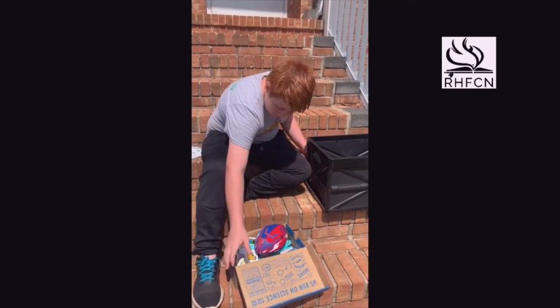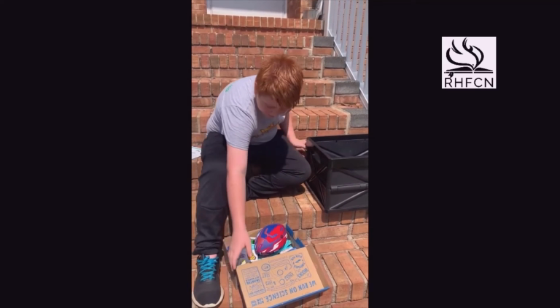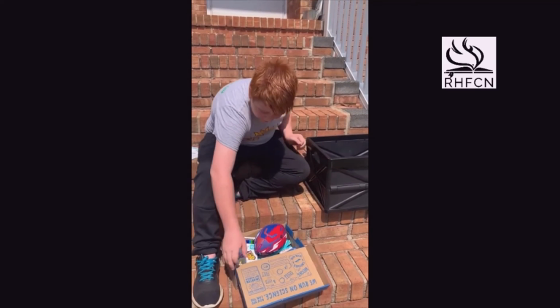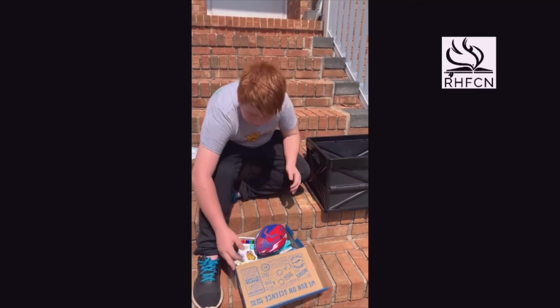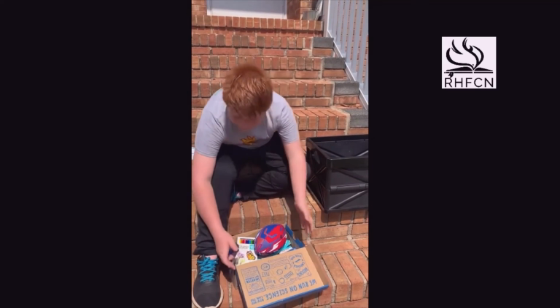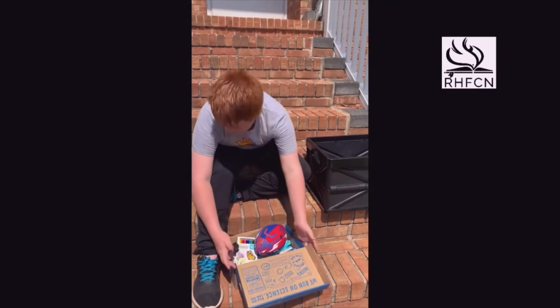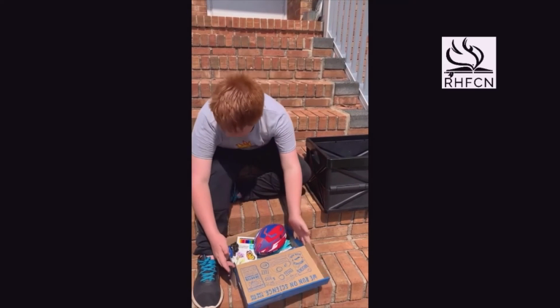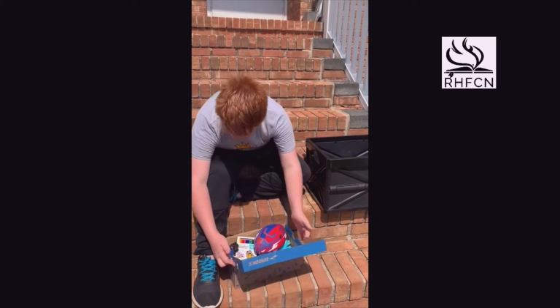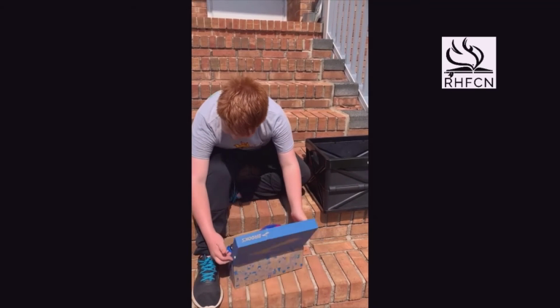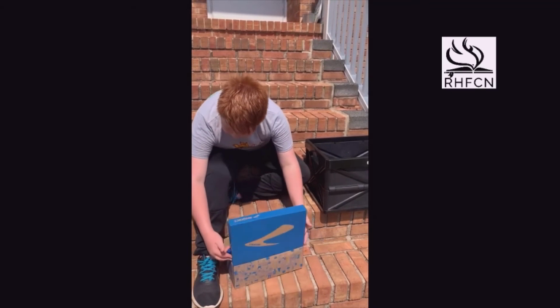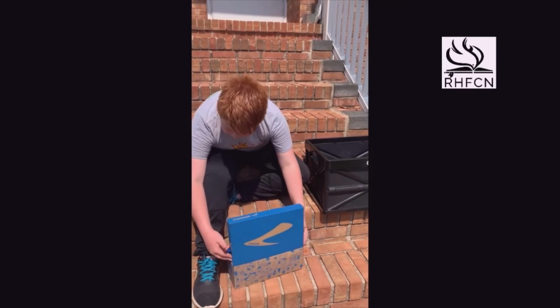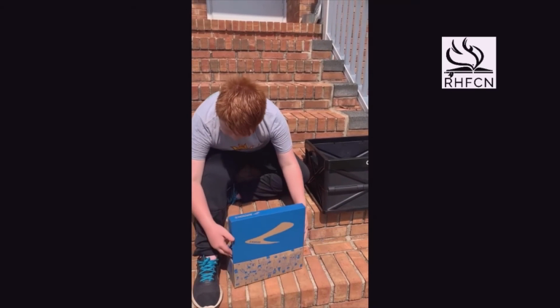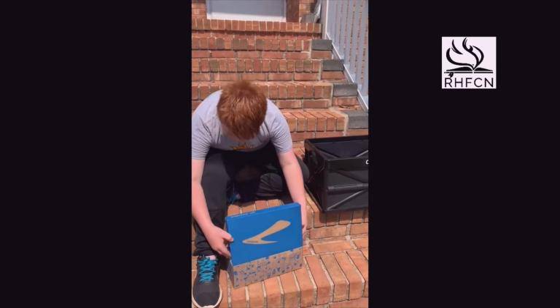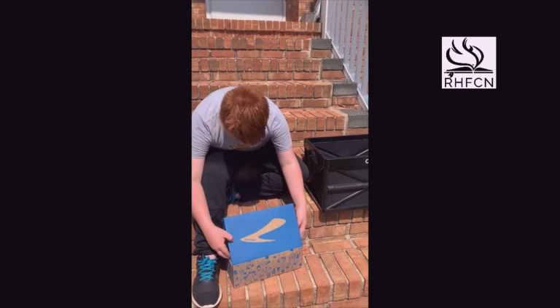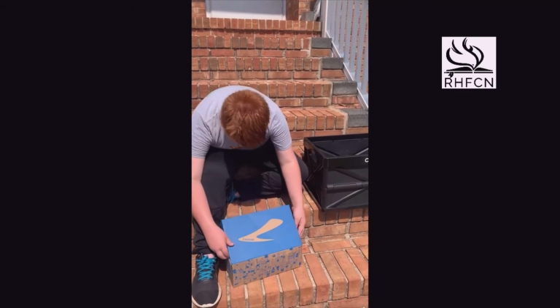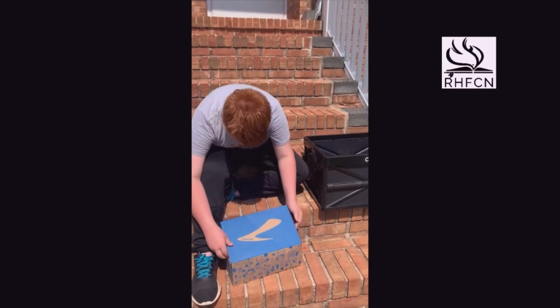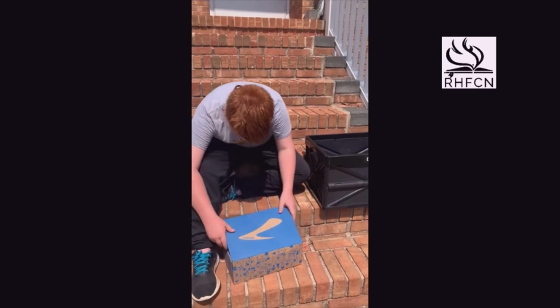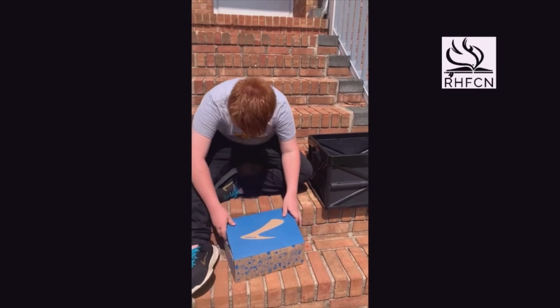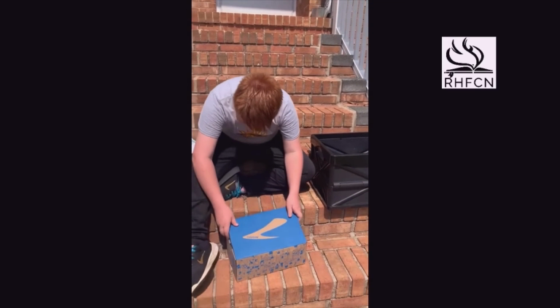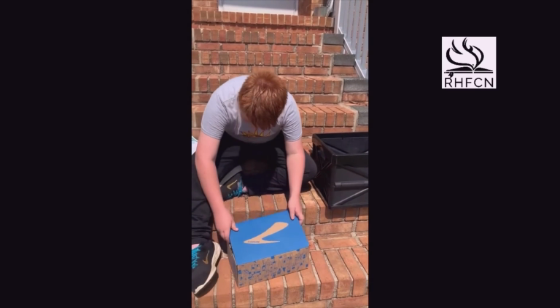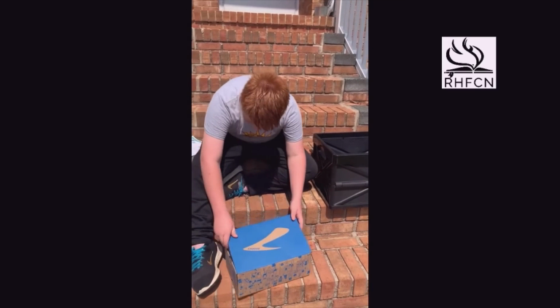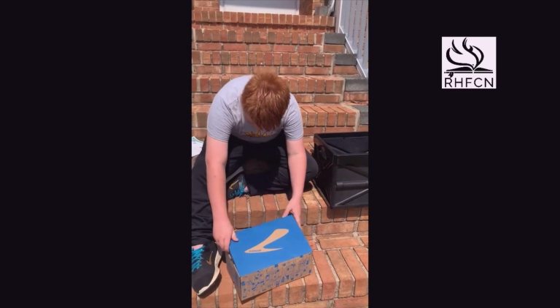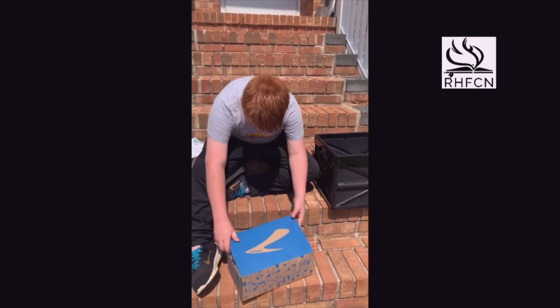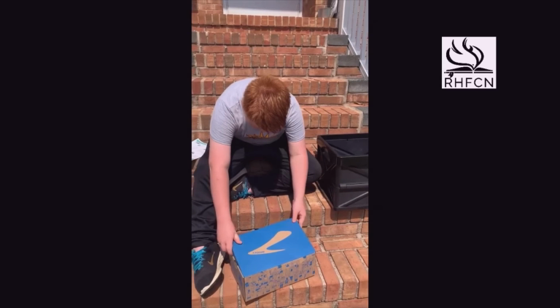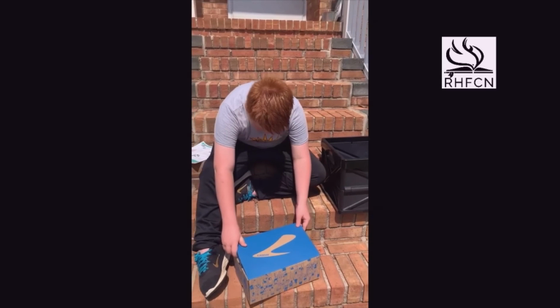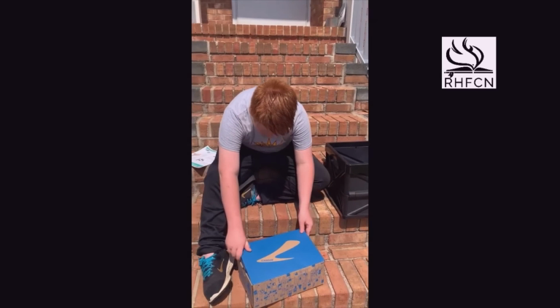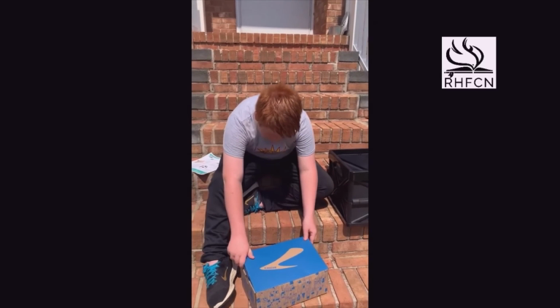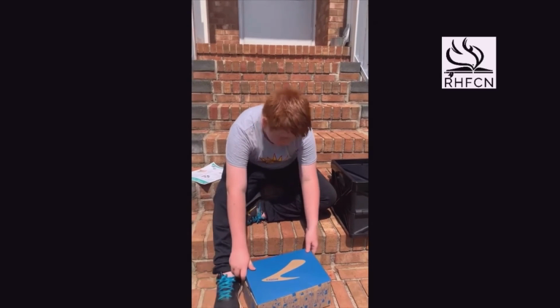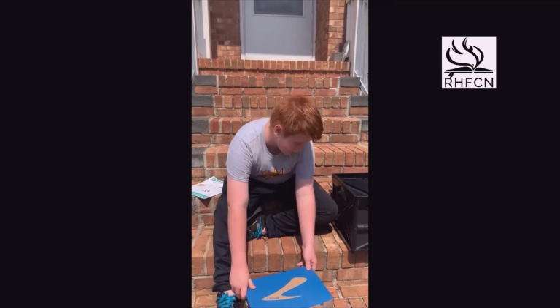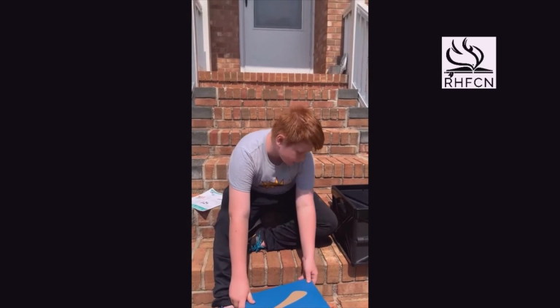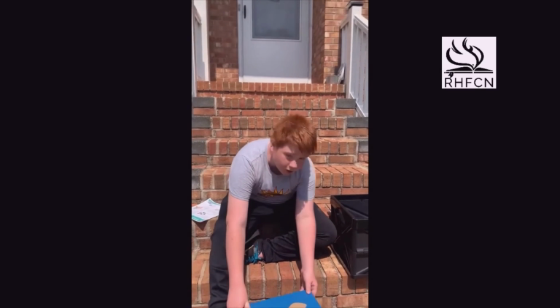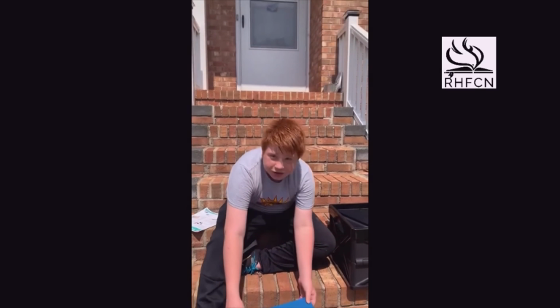Now my box is ready to go. Thanks for watching.